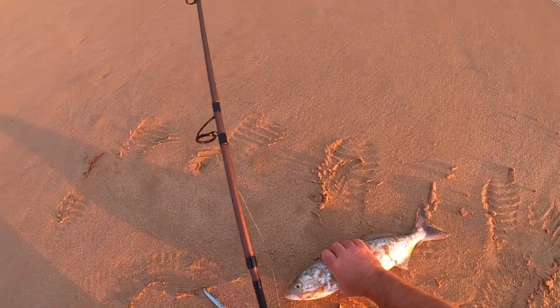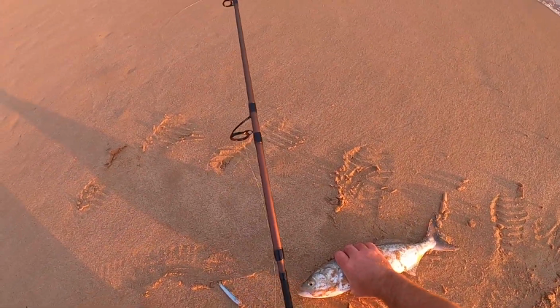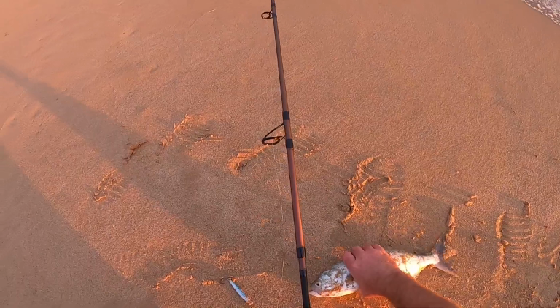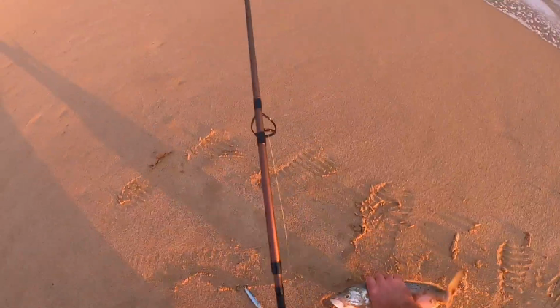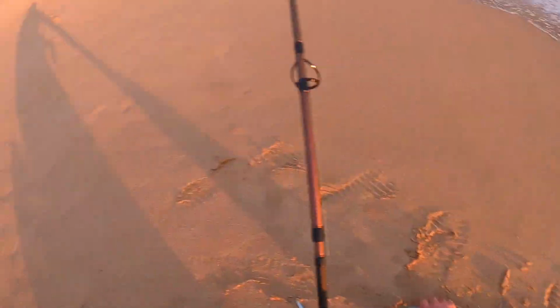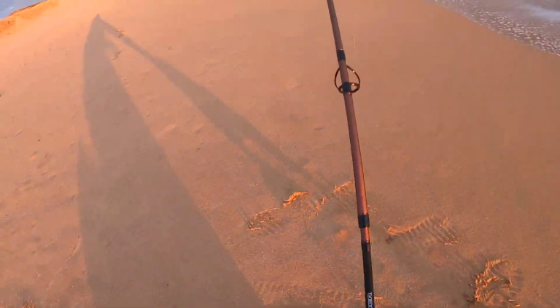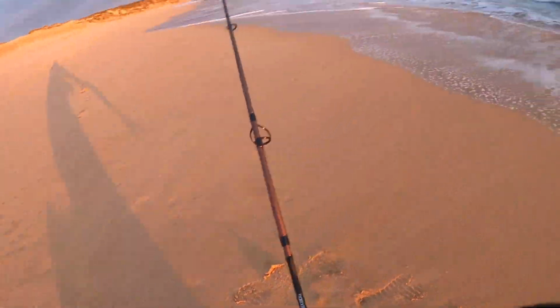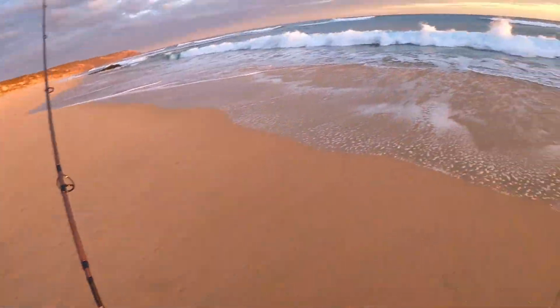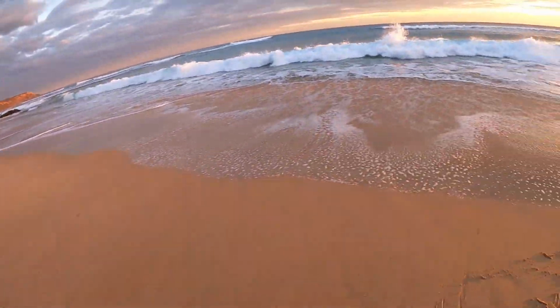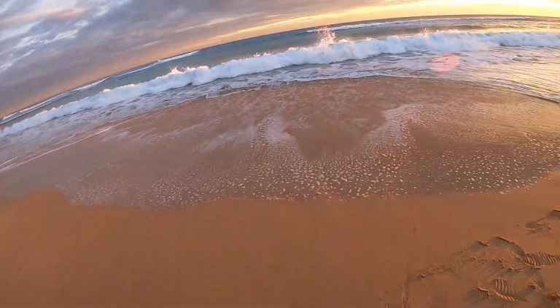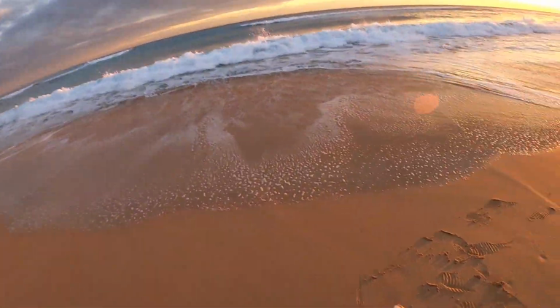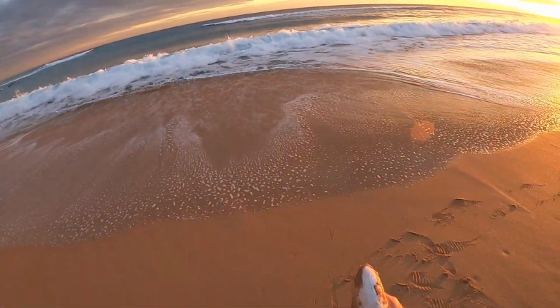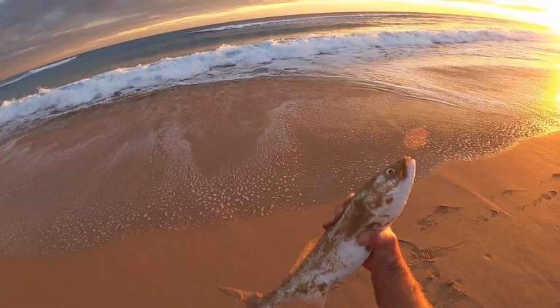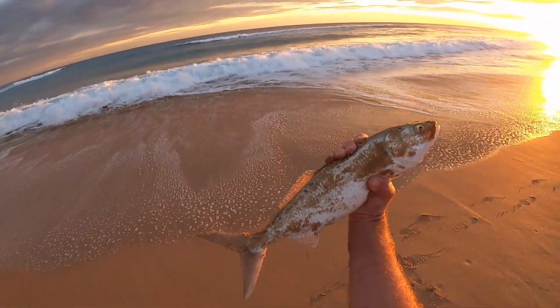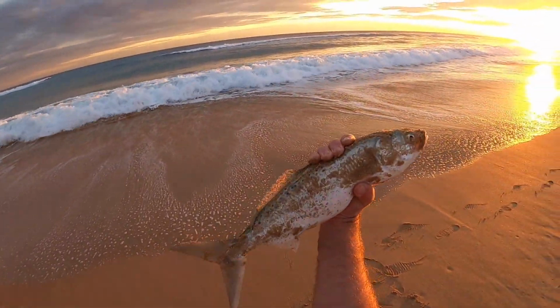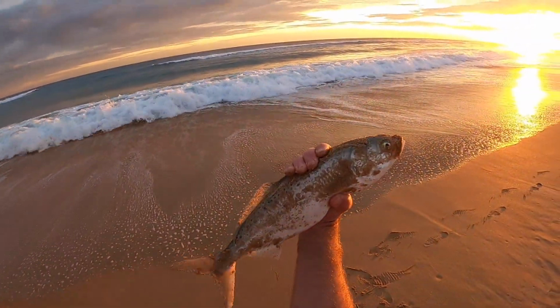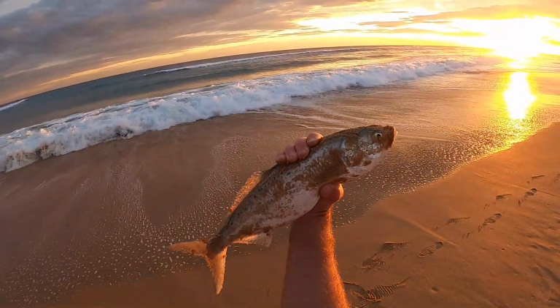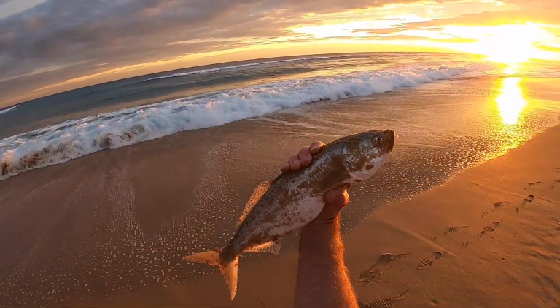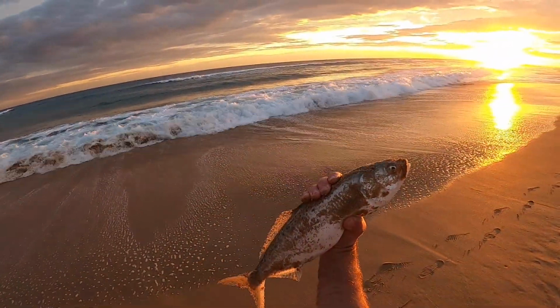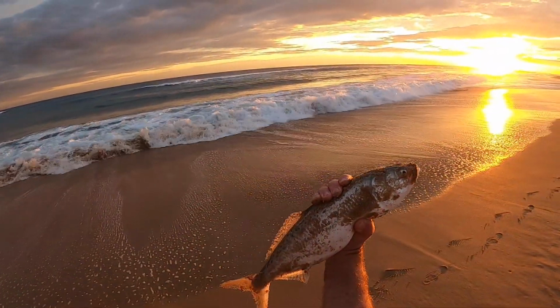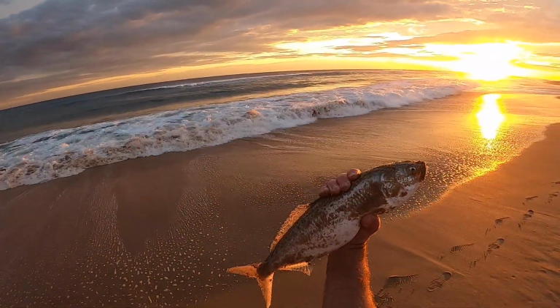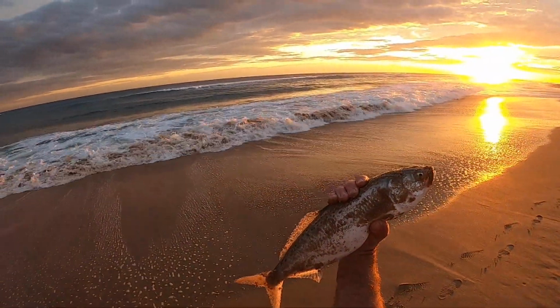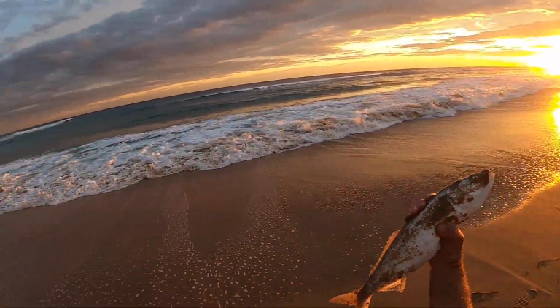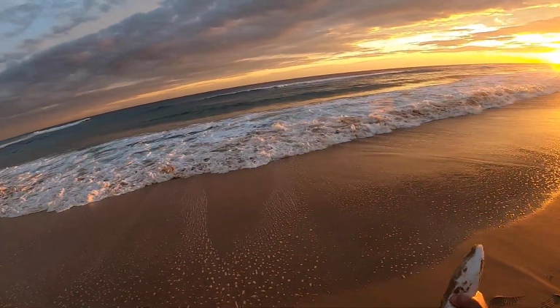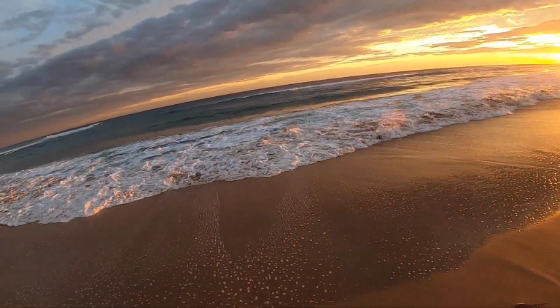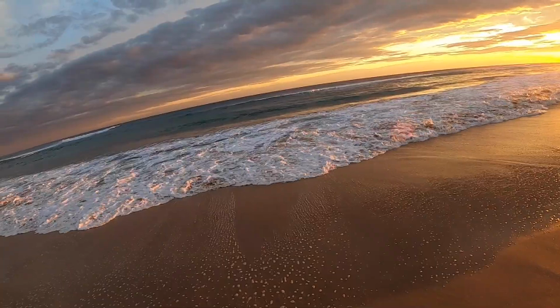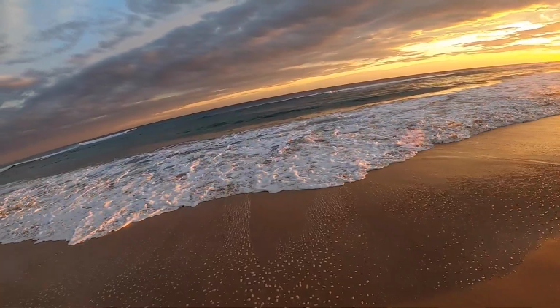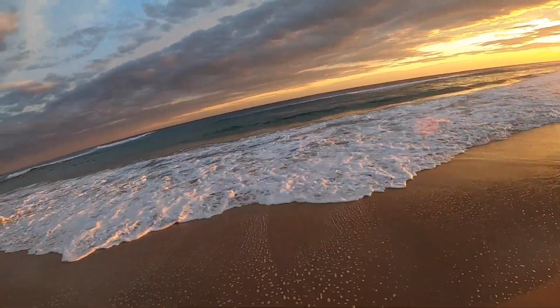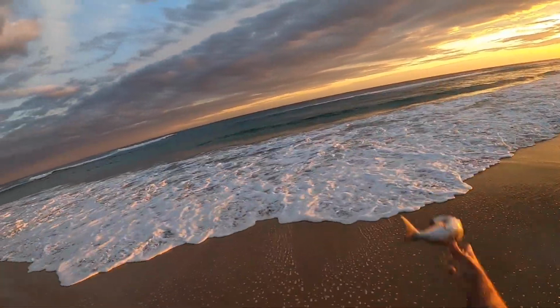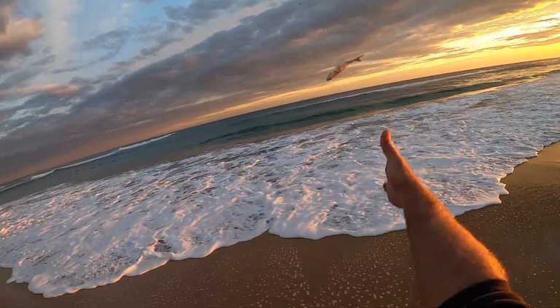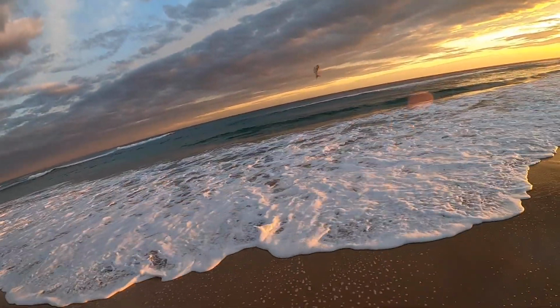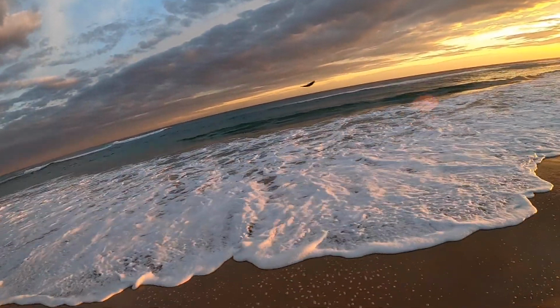Single hook. All right, salmon probably 45 centimeters. Back you go.